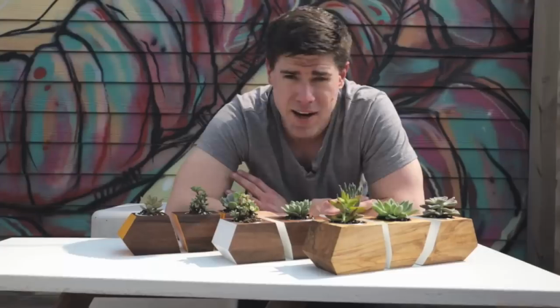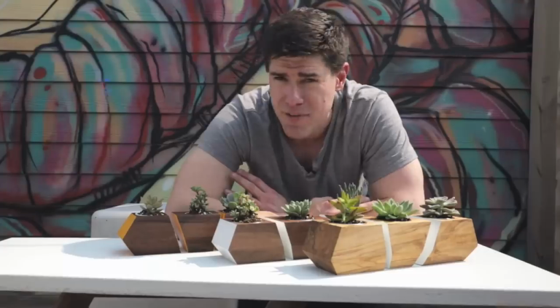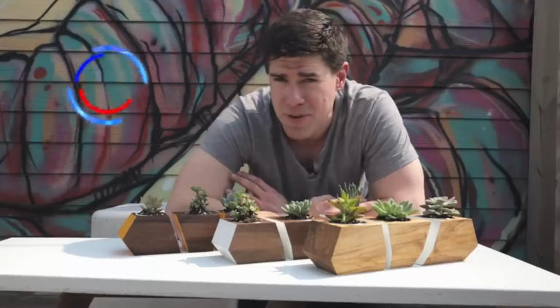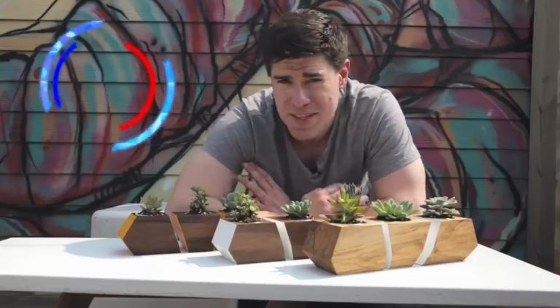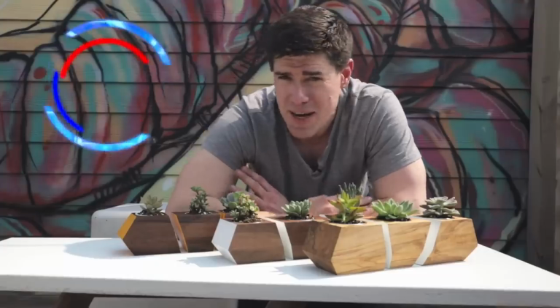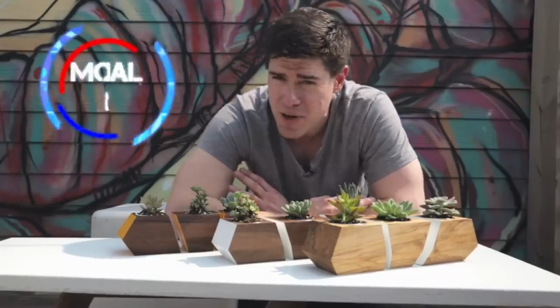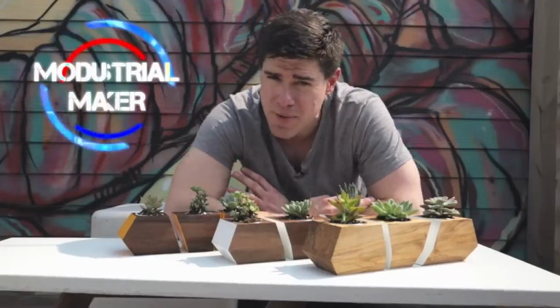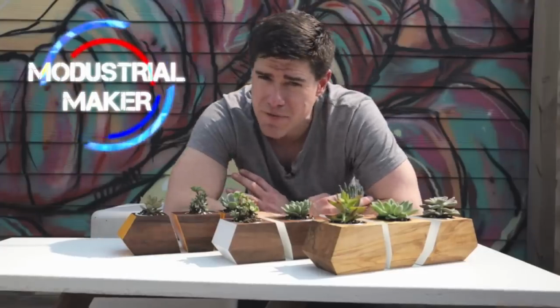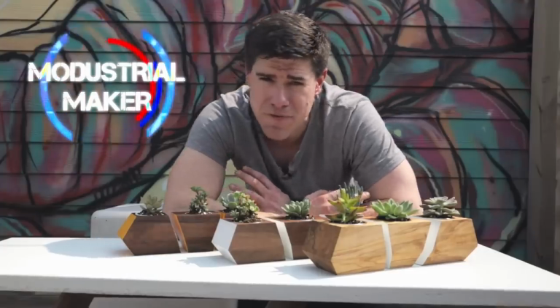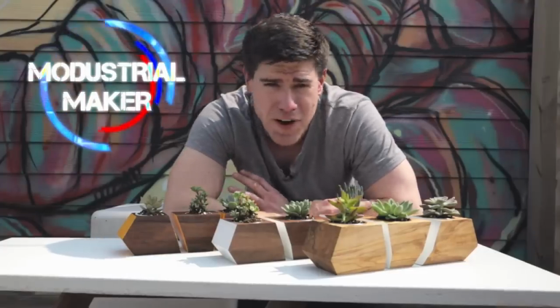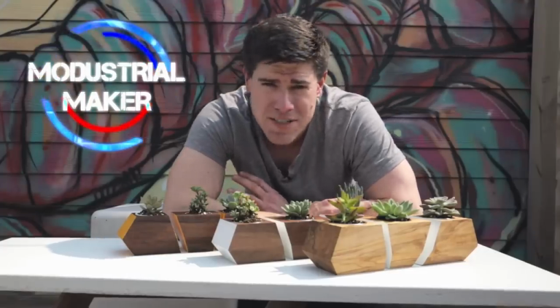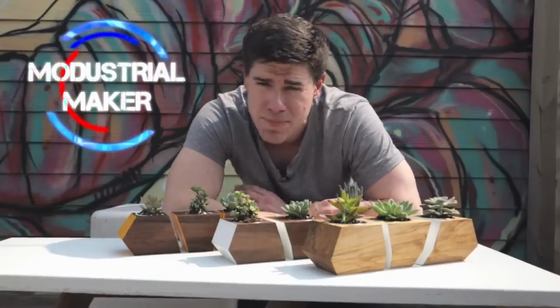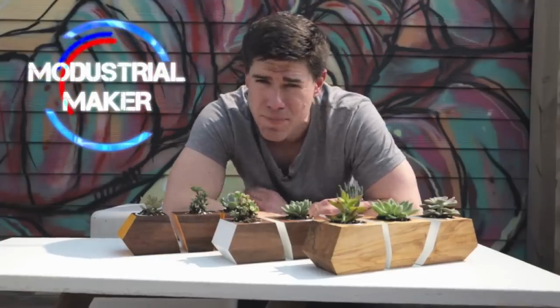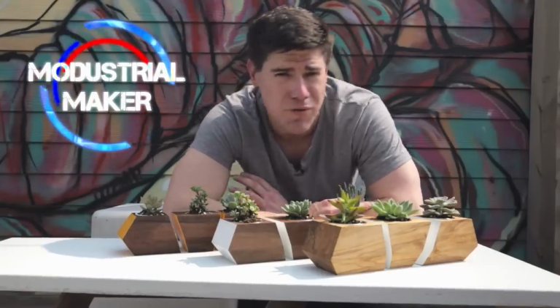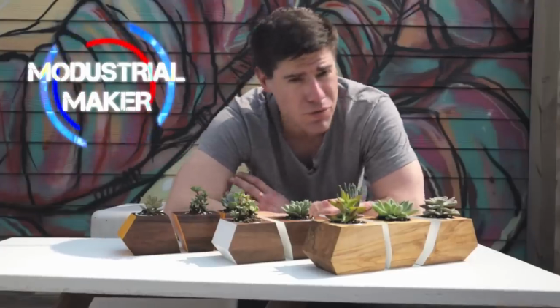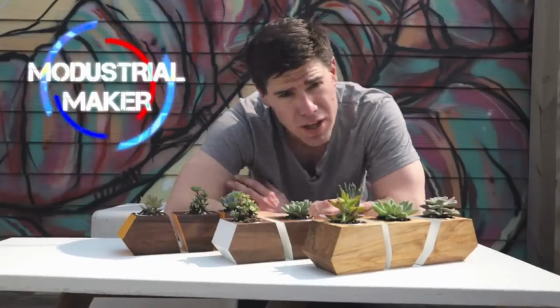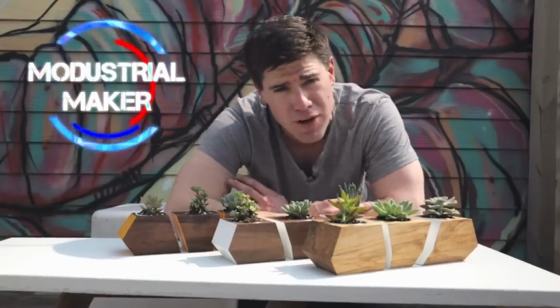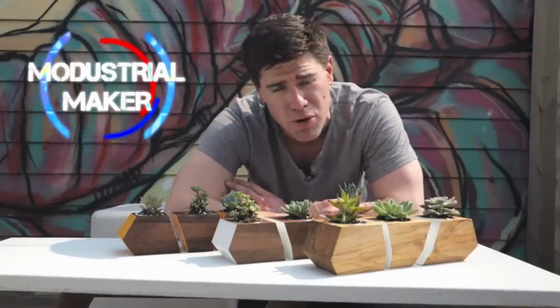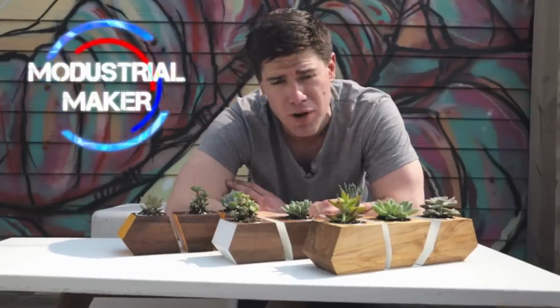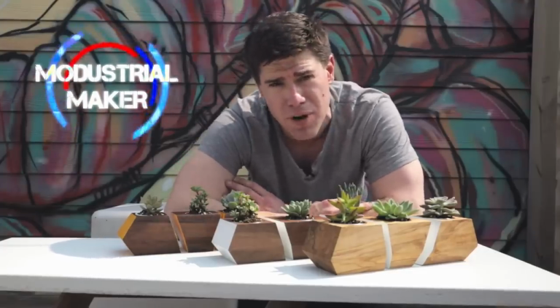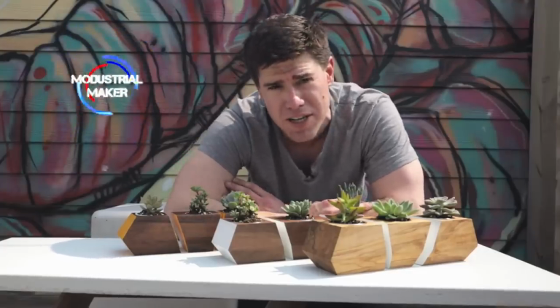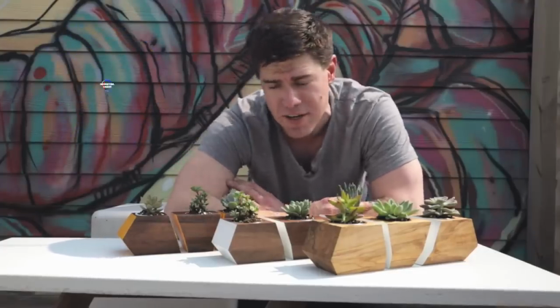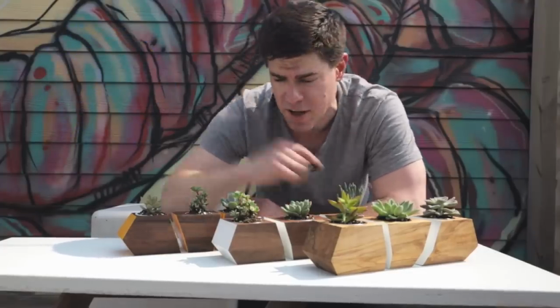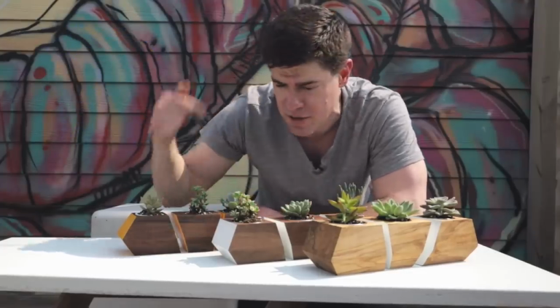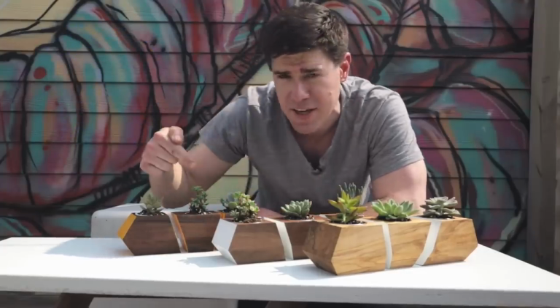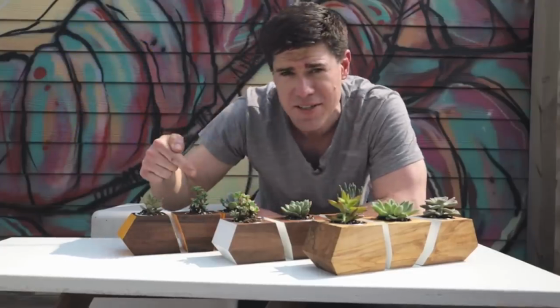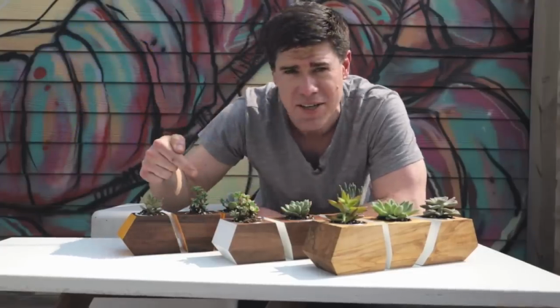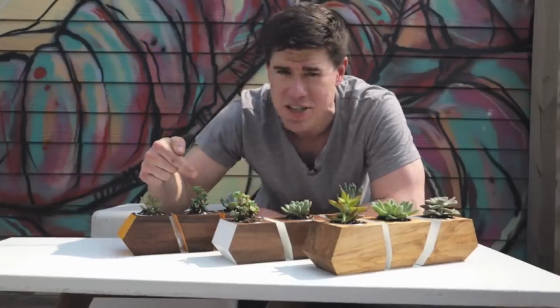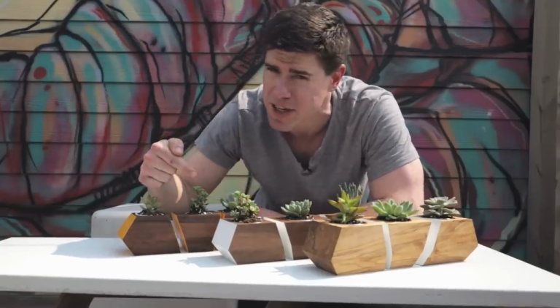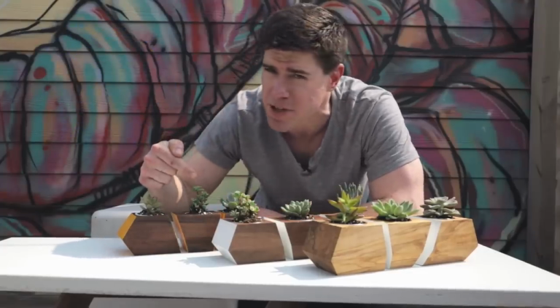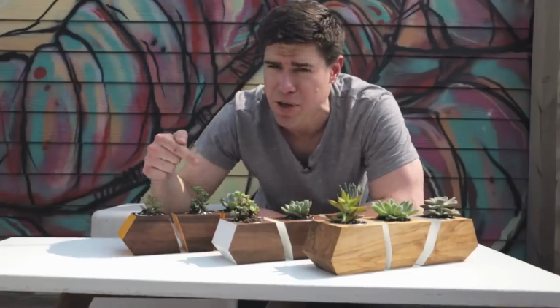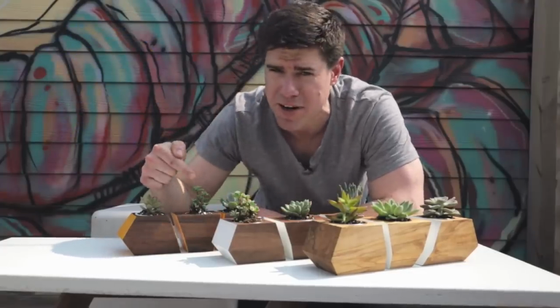Hey everyone, this time we're going to make a very simple but really cool little project — these geometric planters.